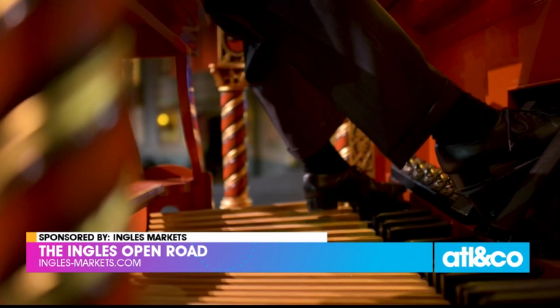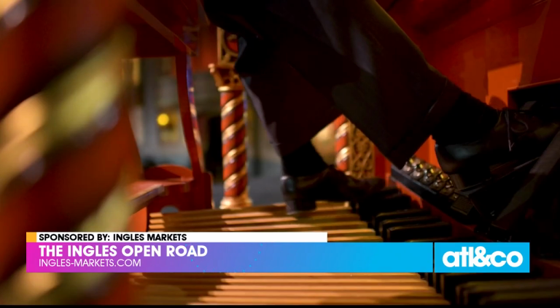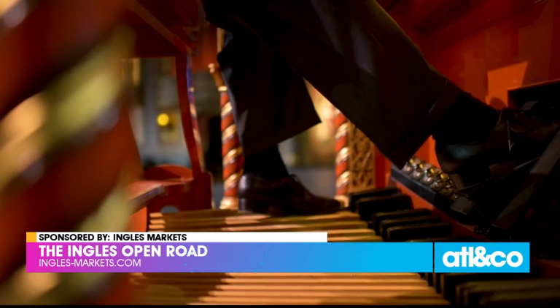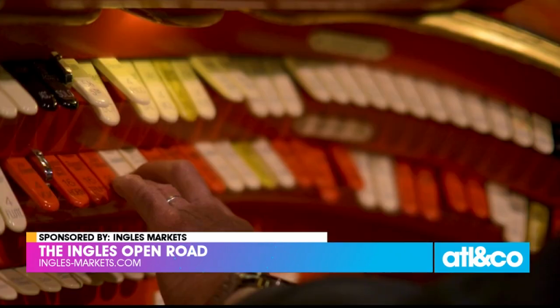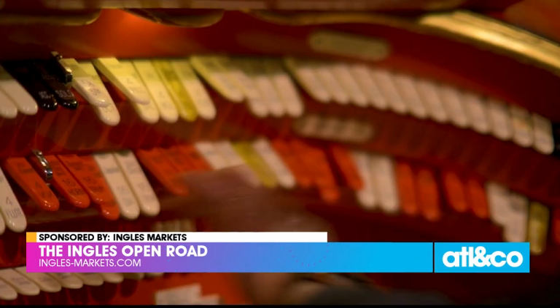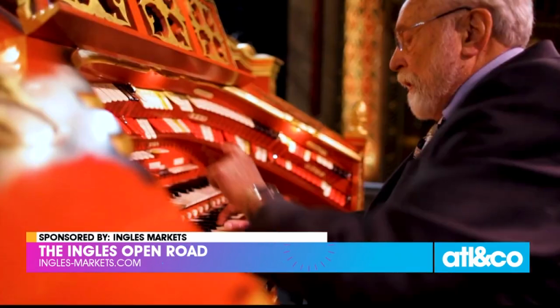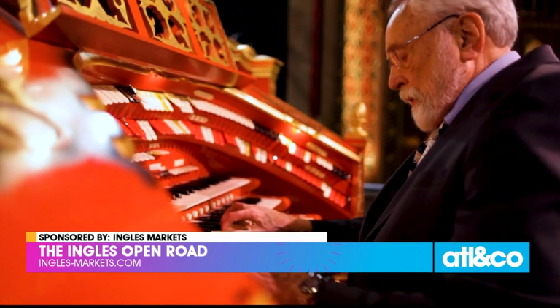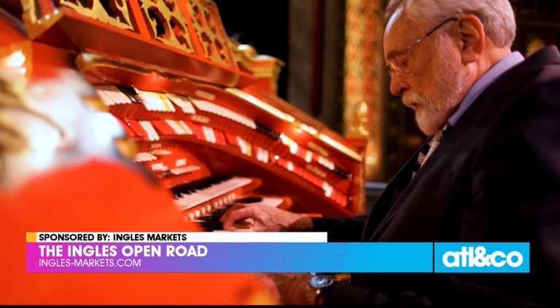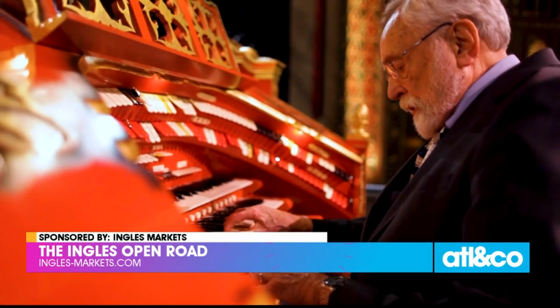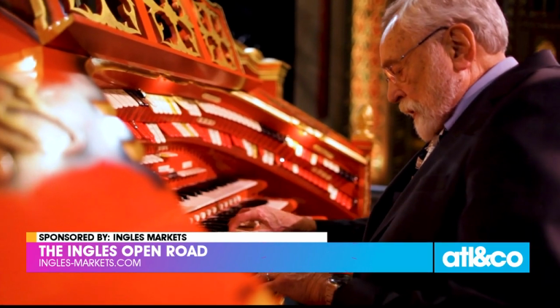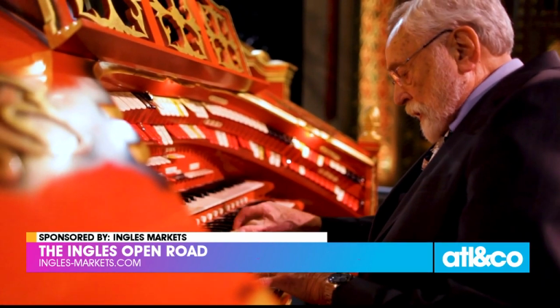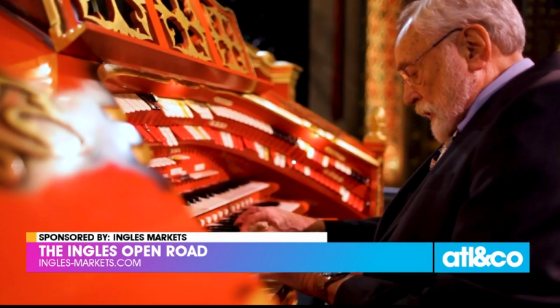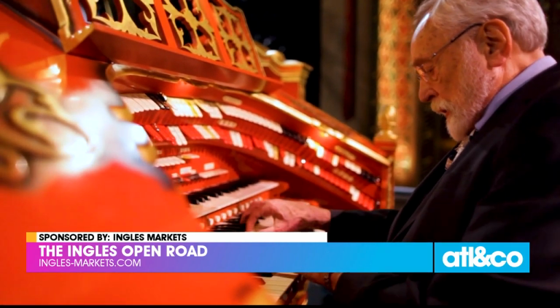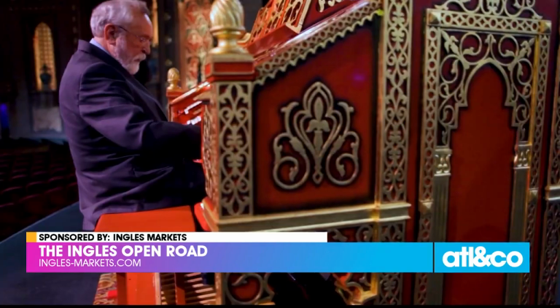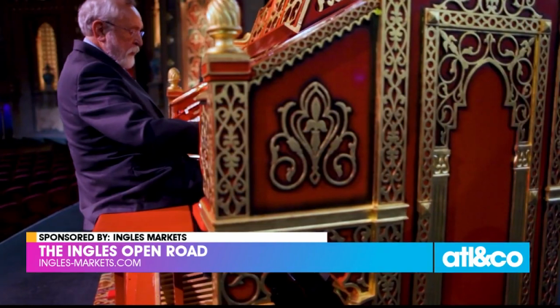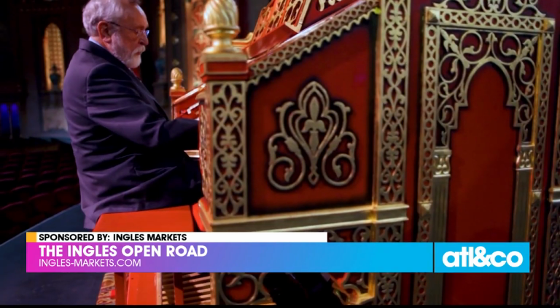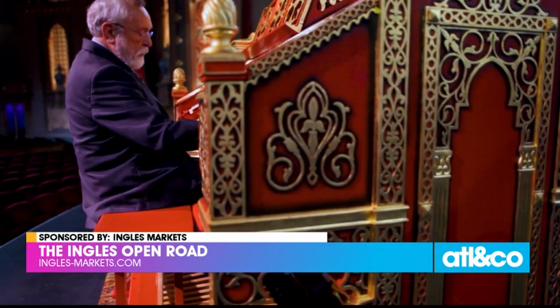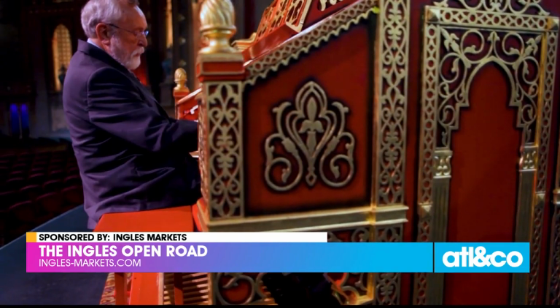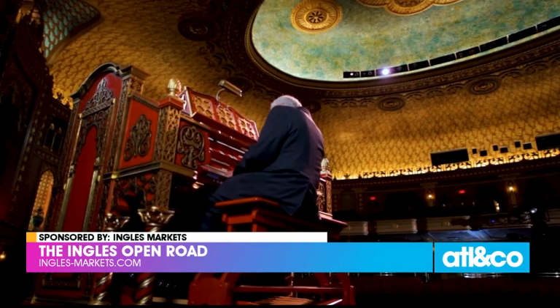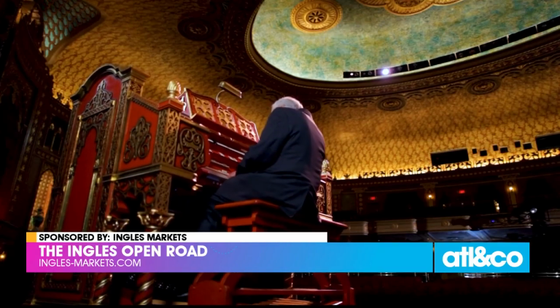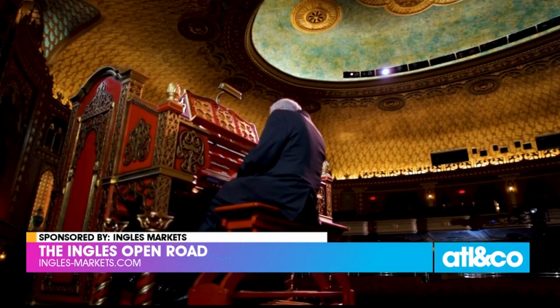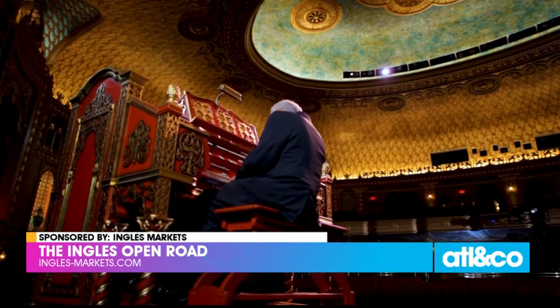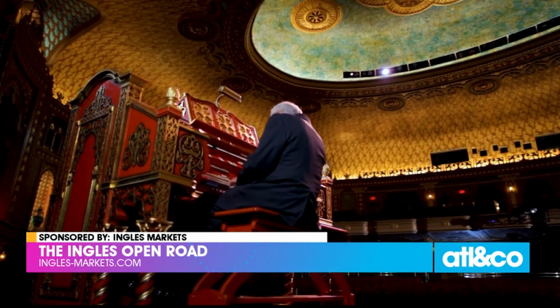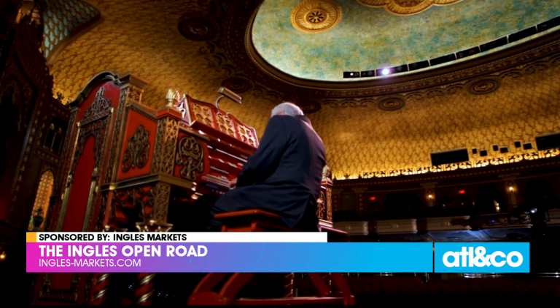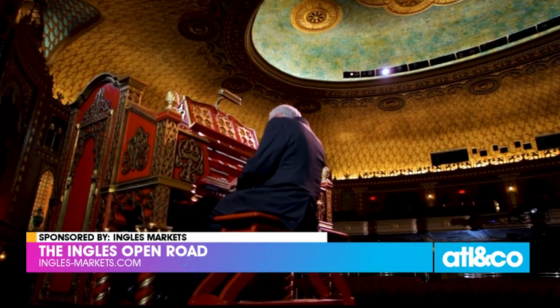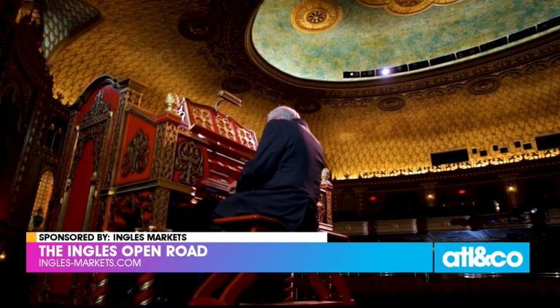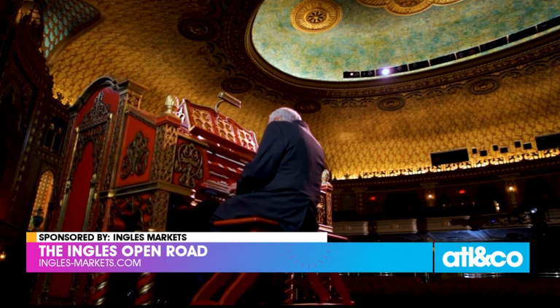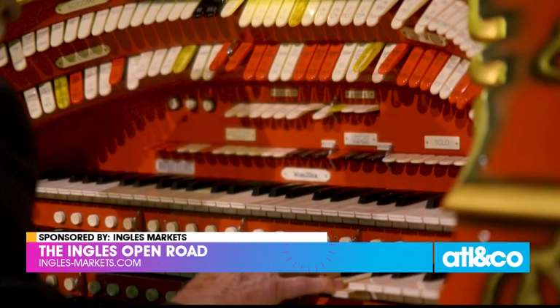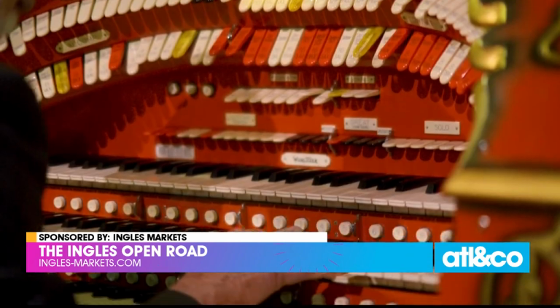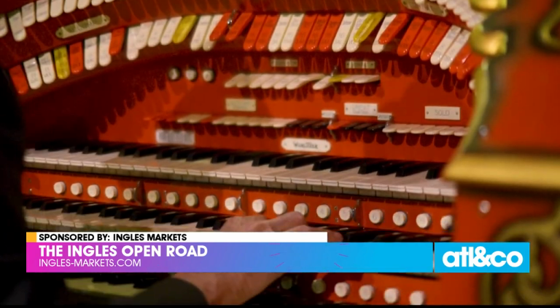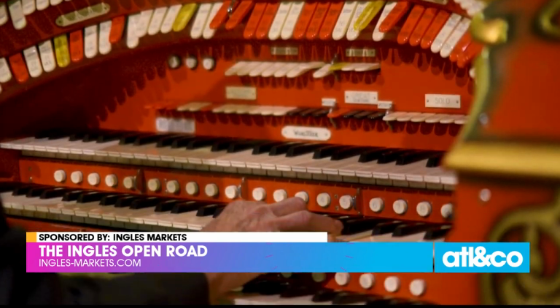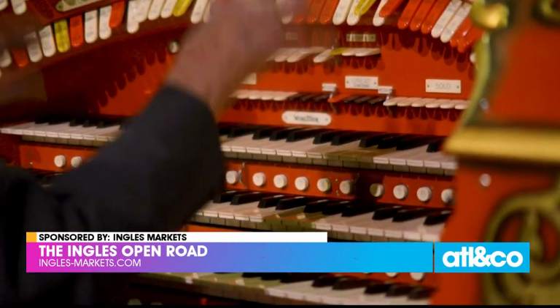What began as accompaniment for silent films turned into an attraction all its own, and today it's a draw not to be missed.